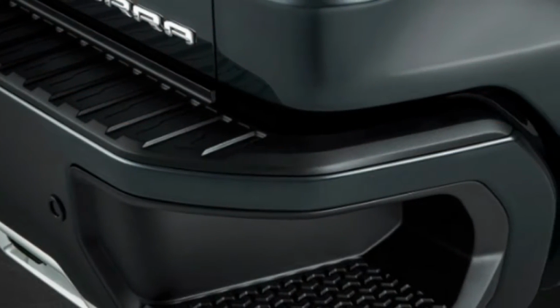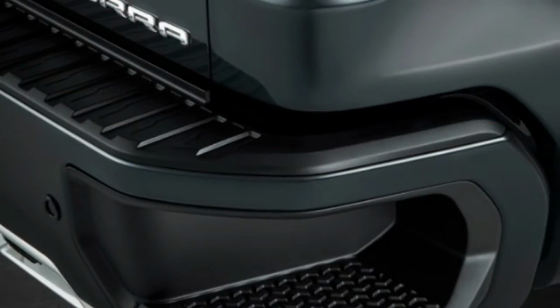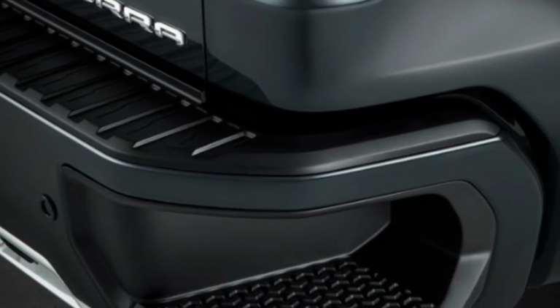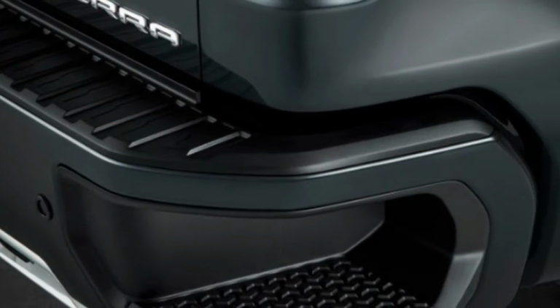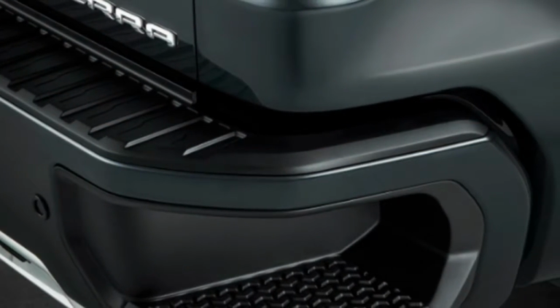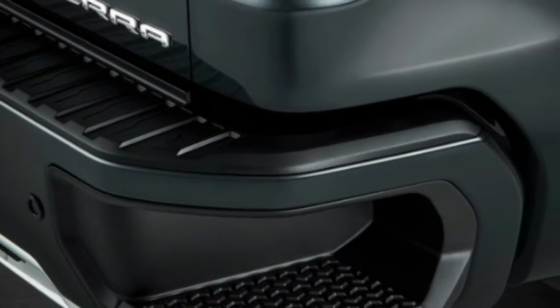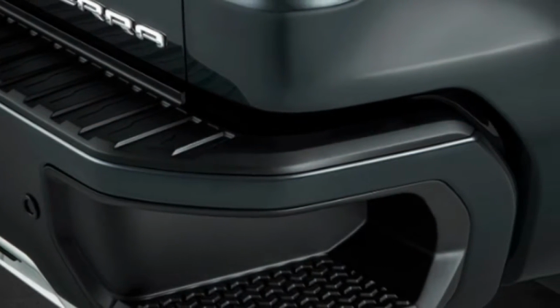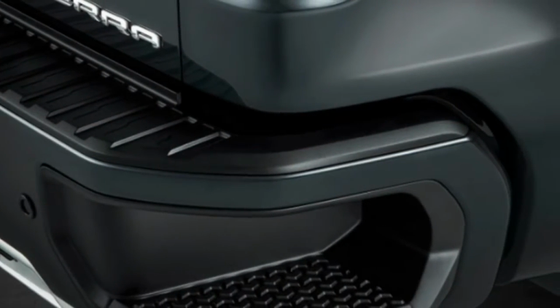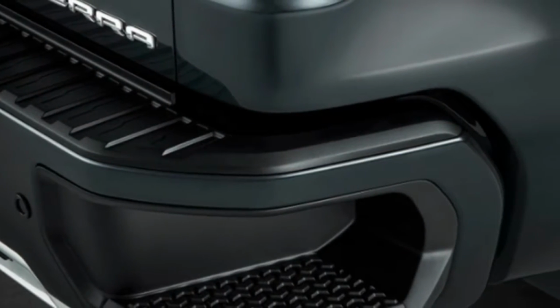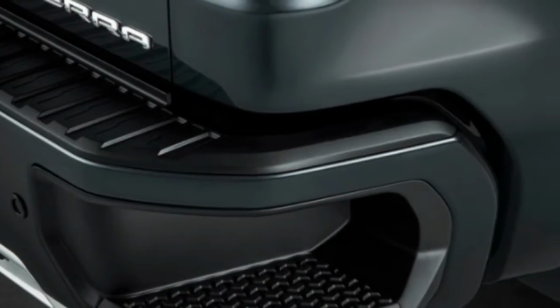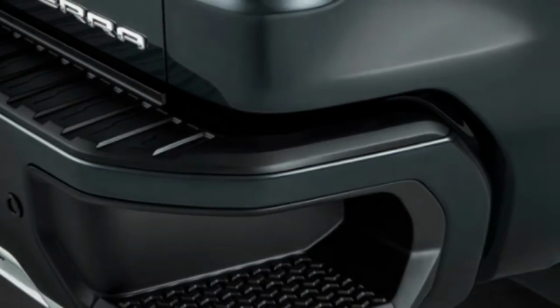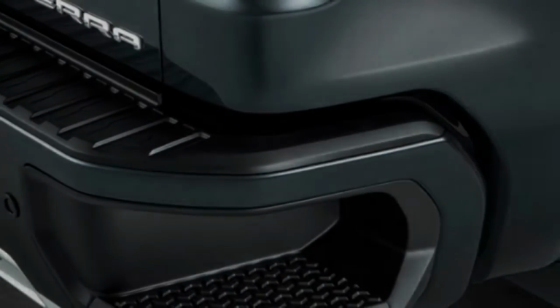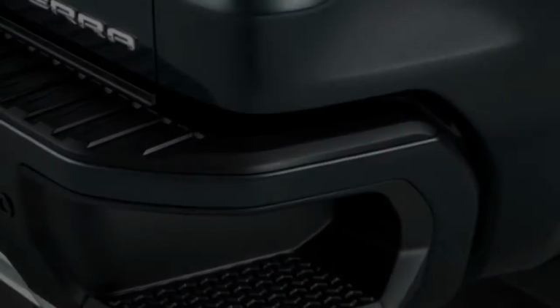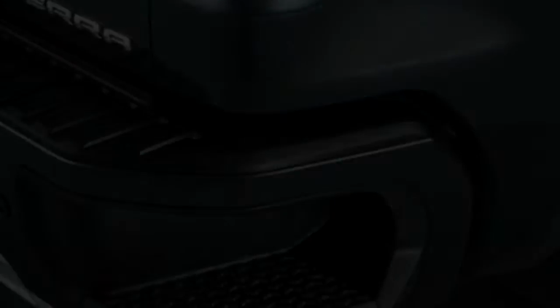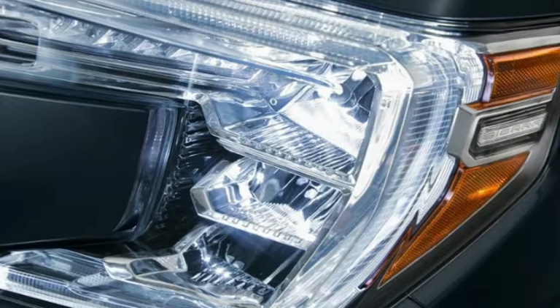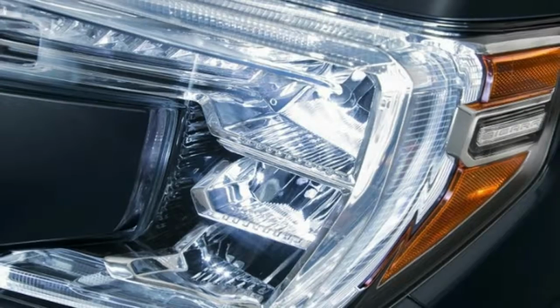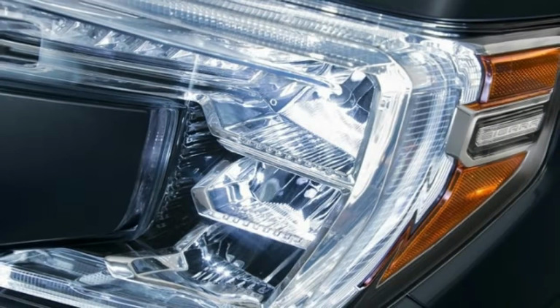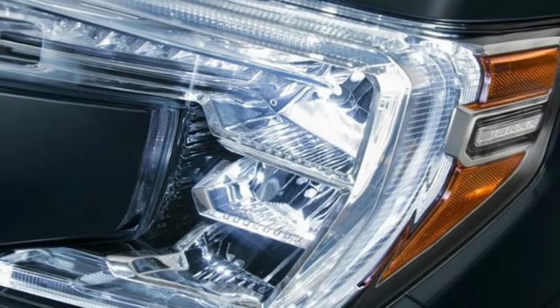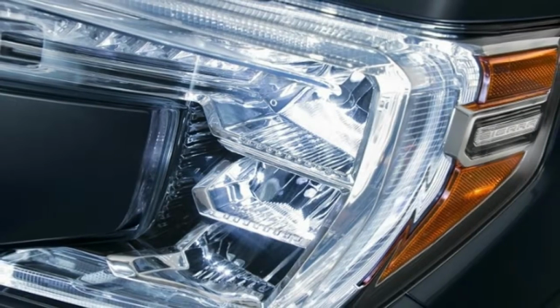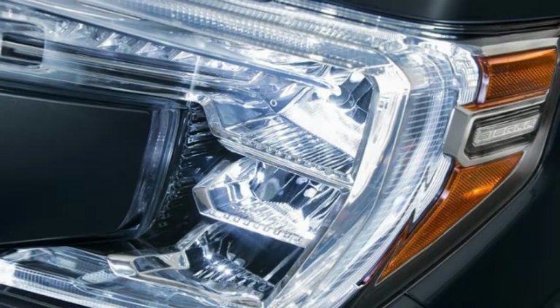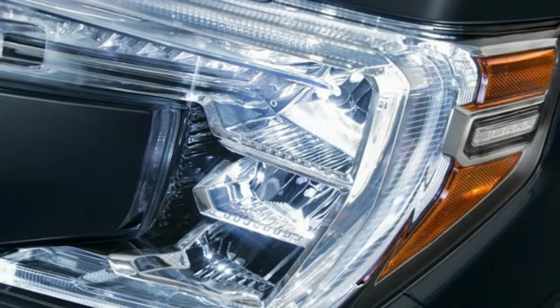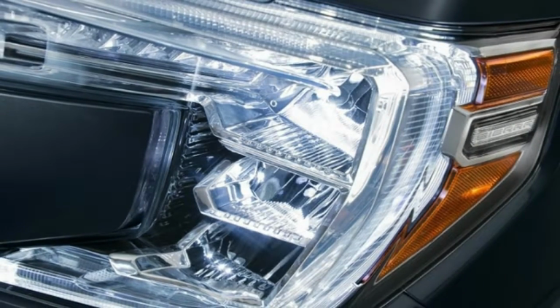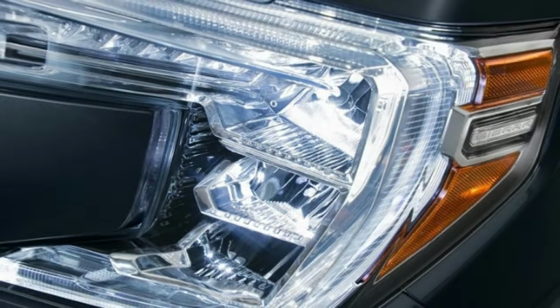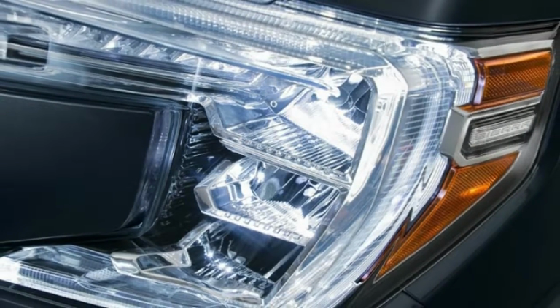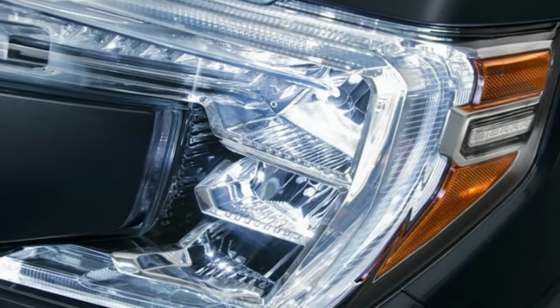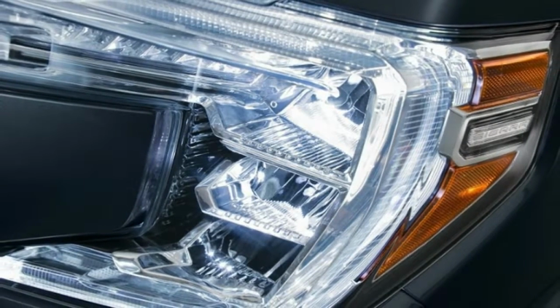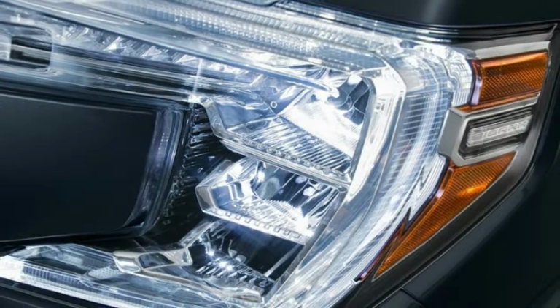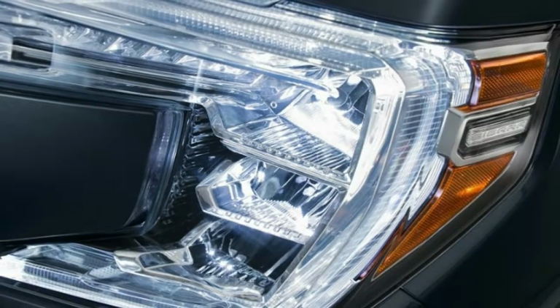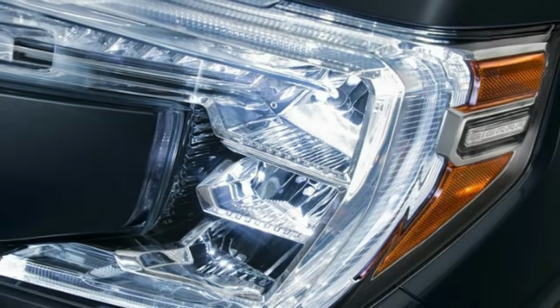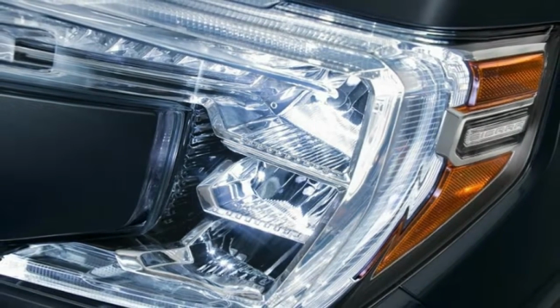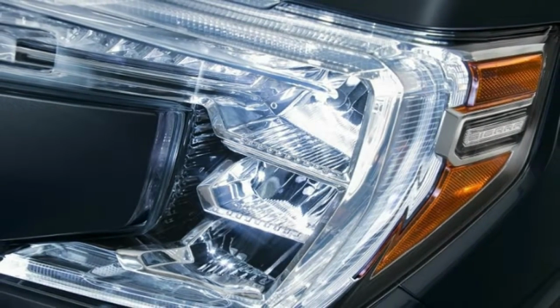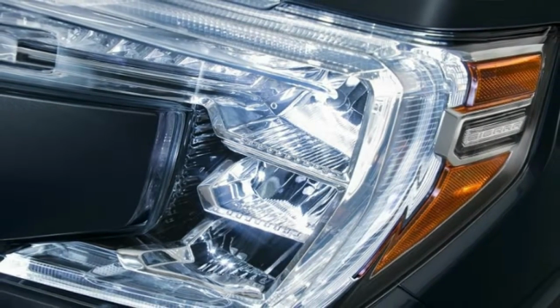The Multi-Pro tailgate can be used to extend the bed, drop to allow easier access, provide a work surface, or be used as a step to access the bed. You can see how it works in the video below.